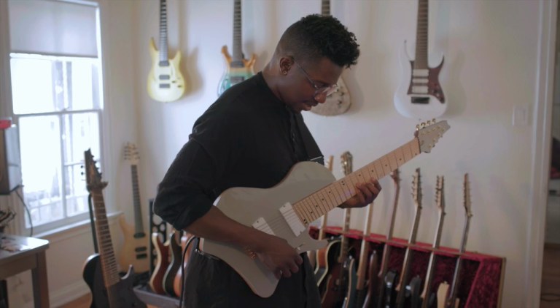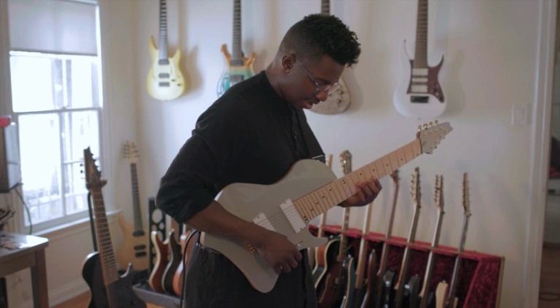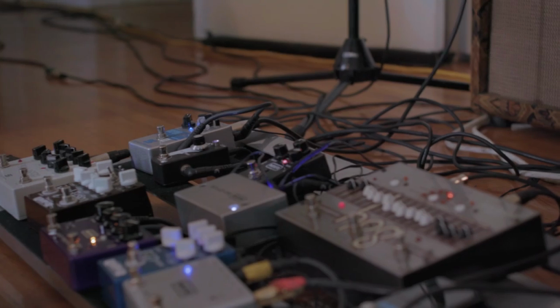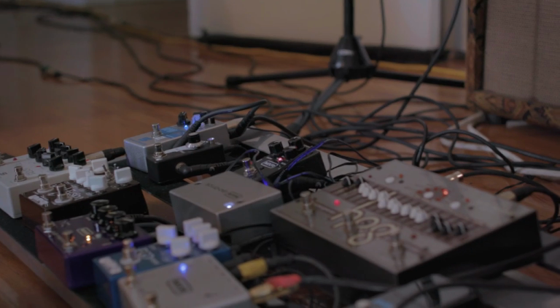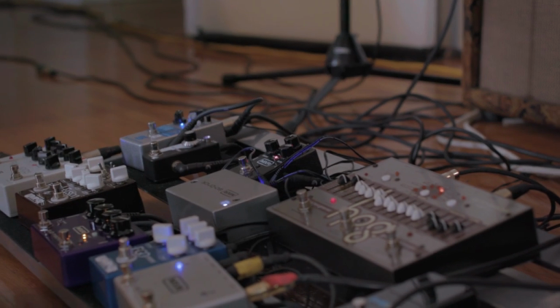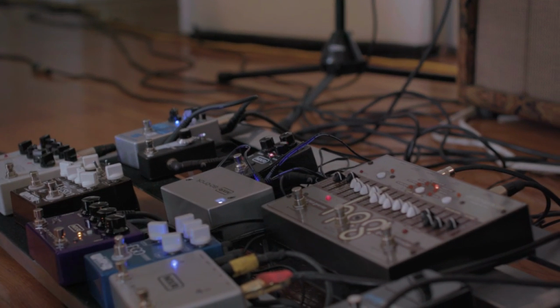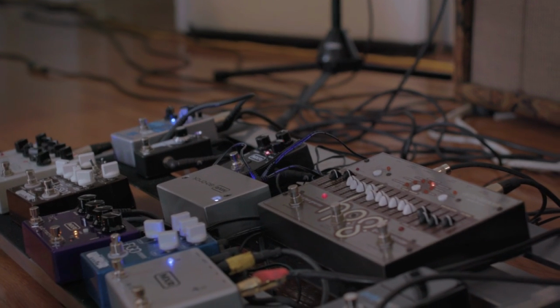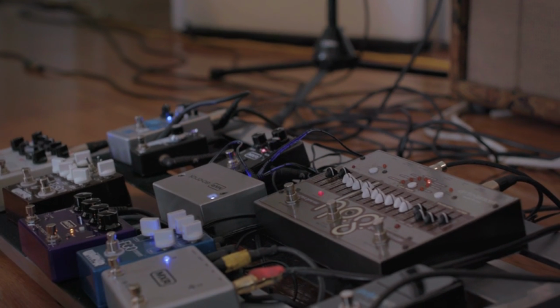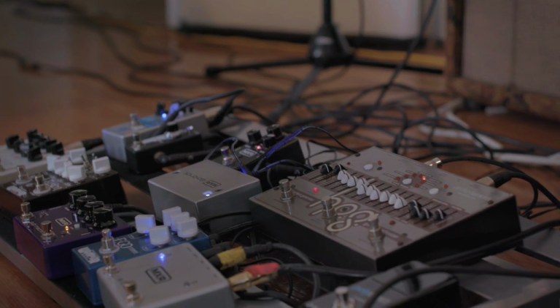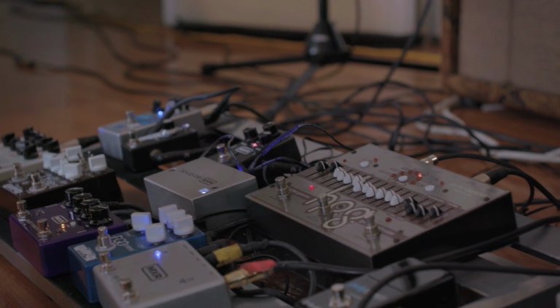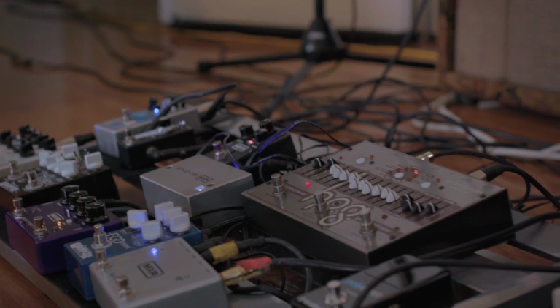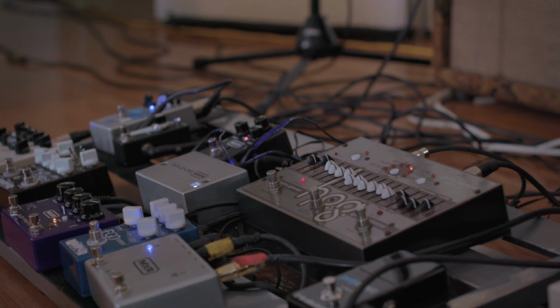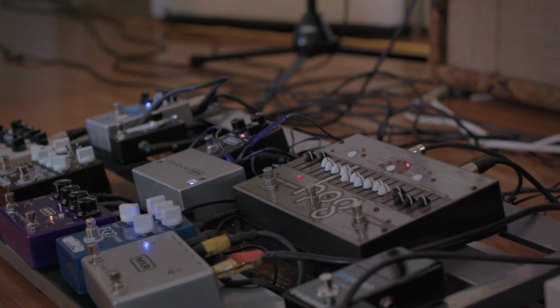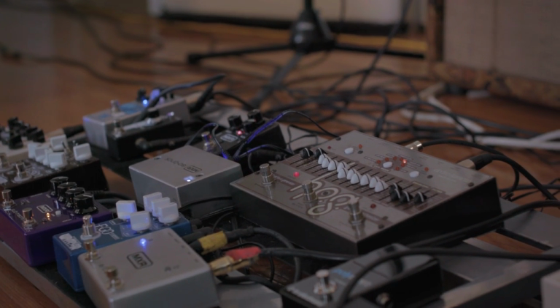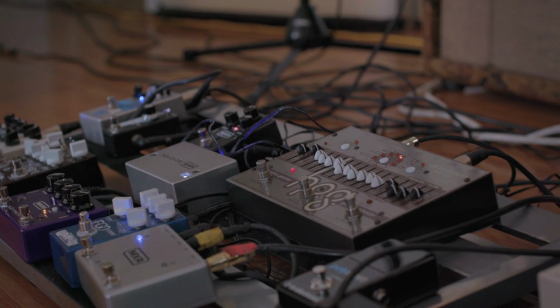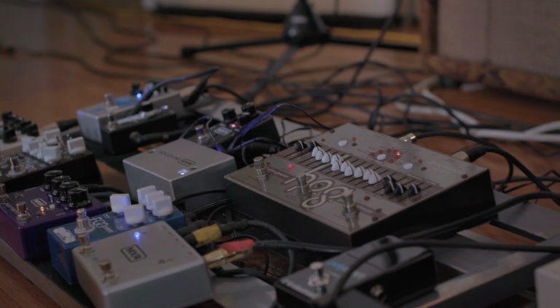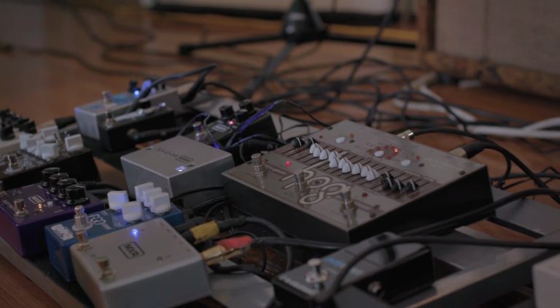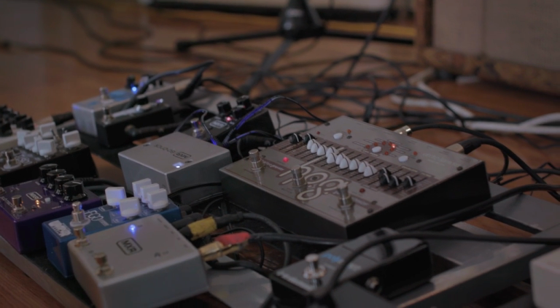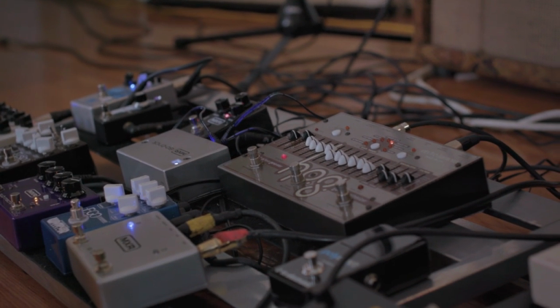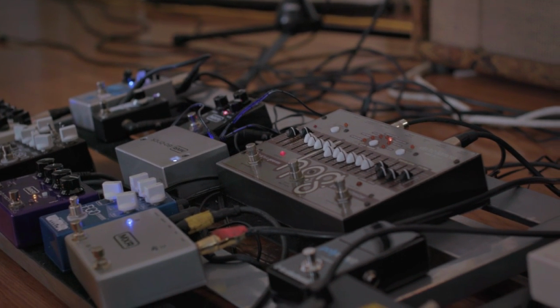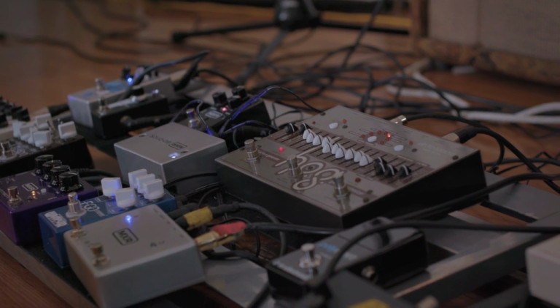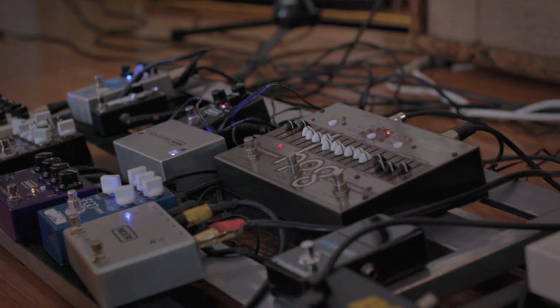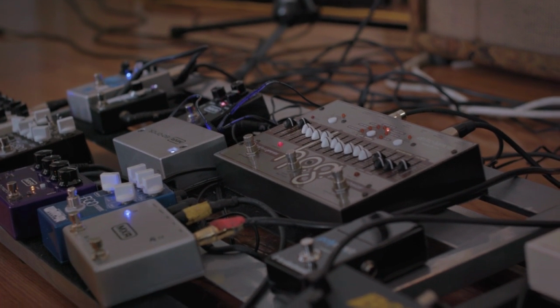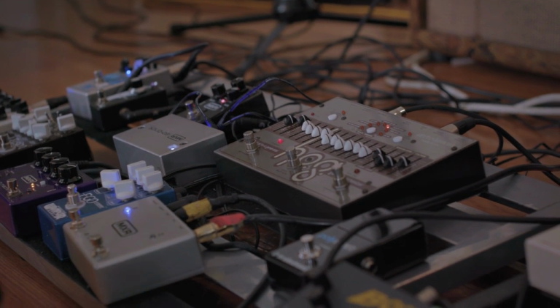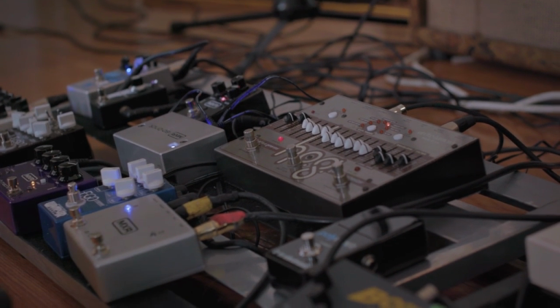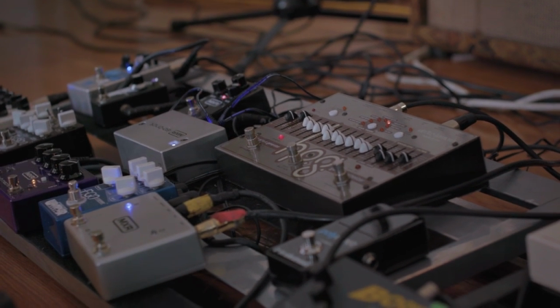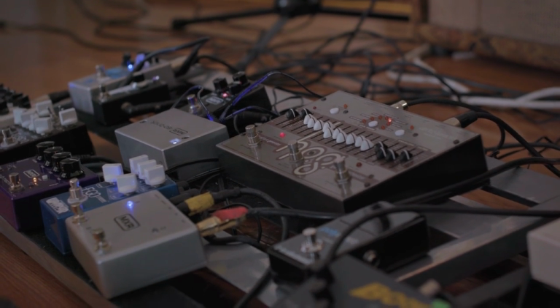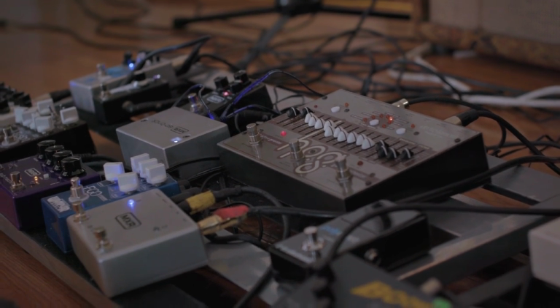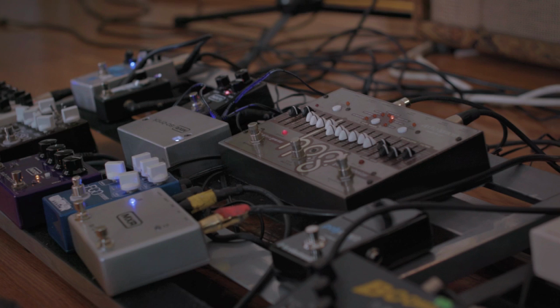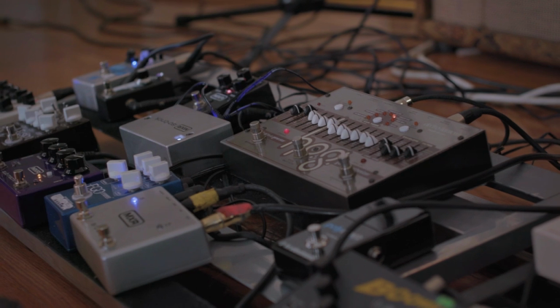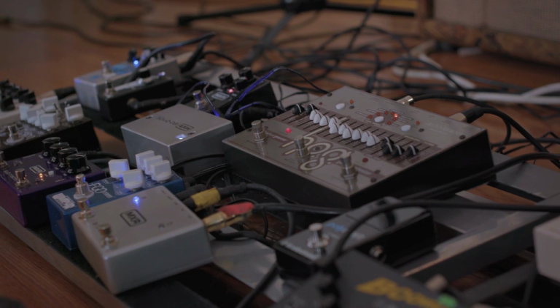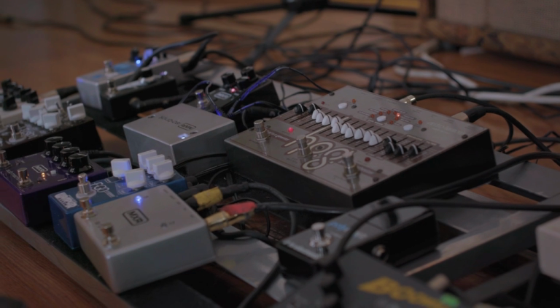The cool thing about this rig is this HOG pedal, which allows me to kind of do things like...